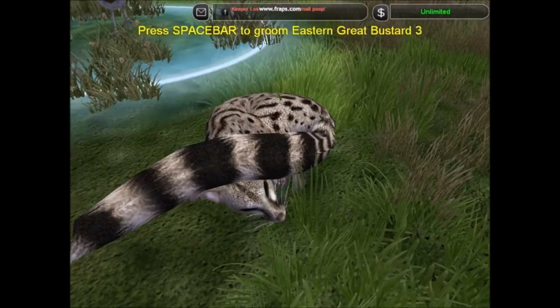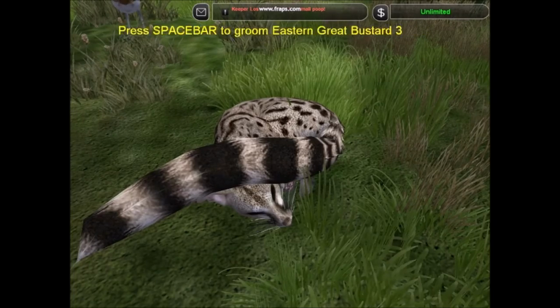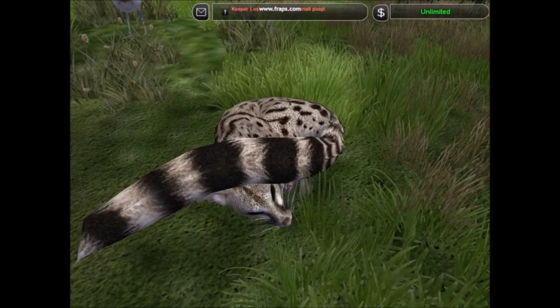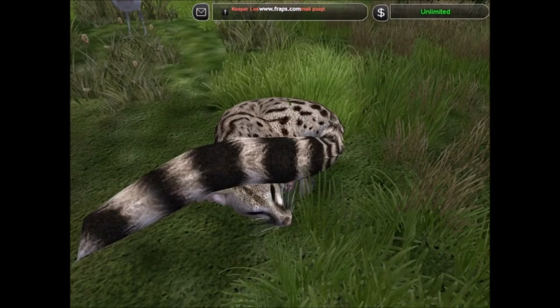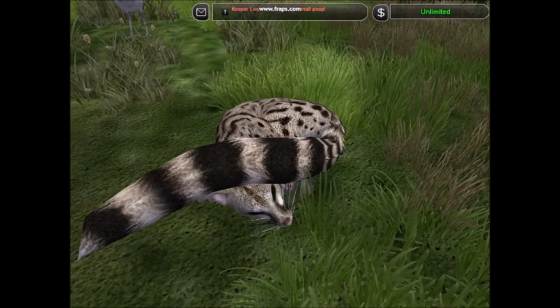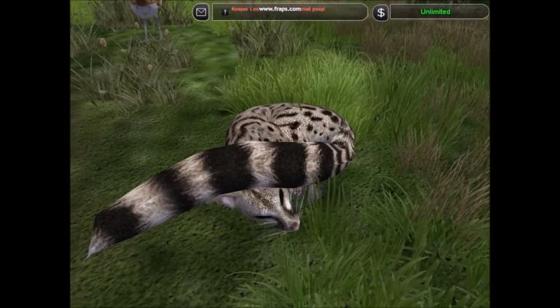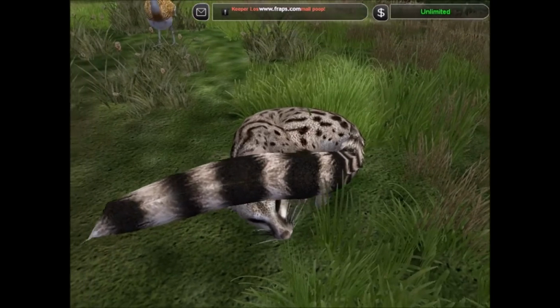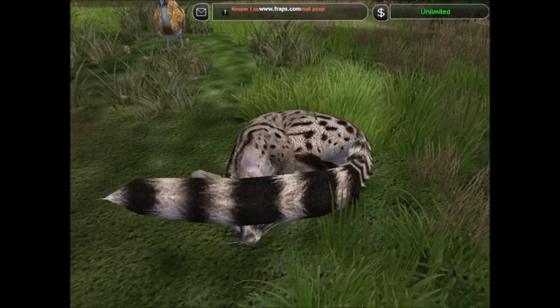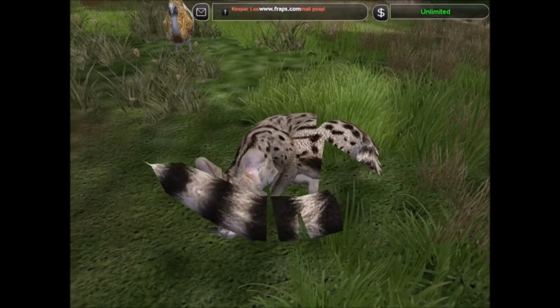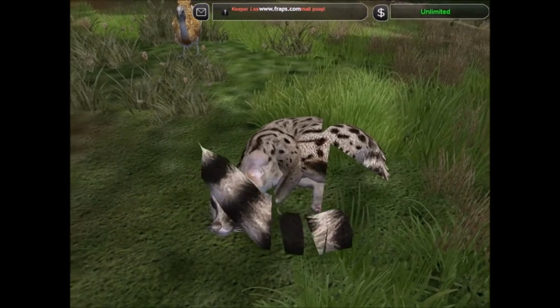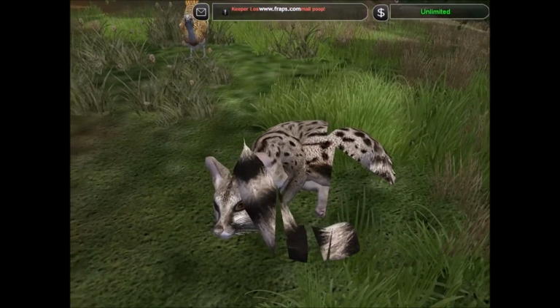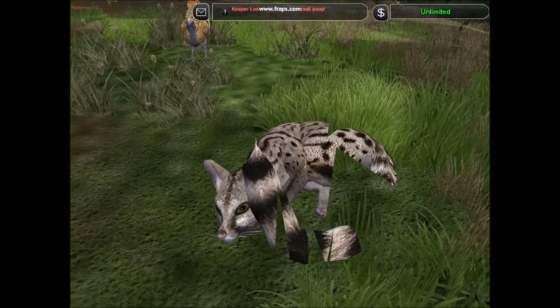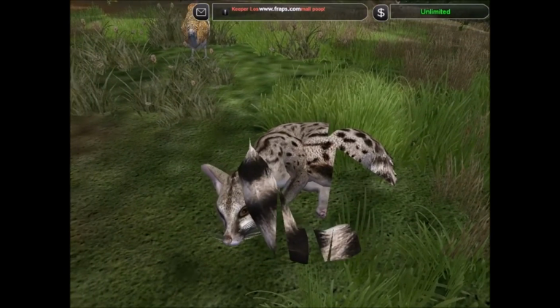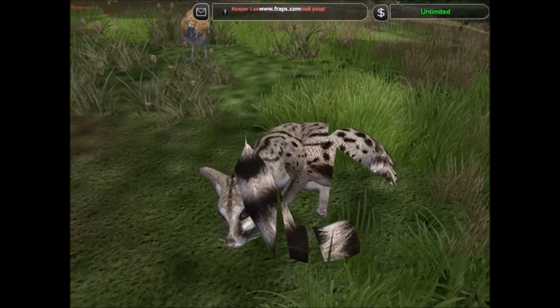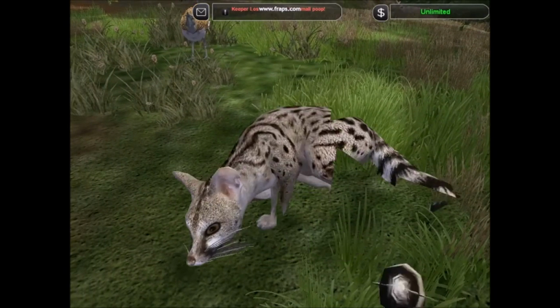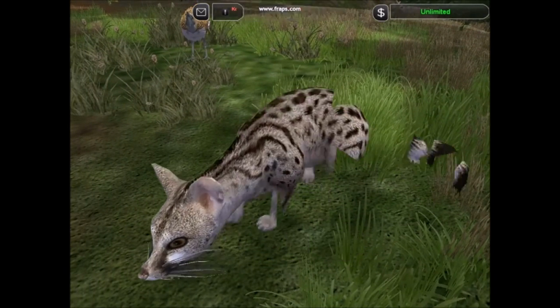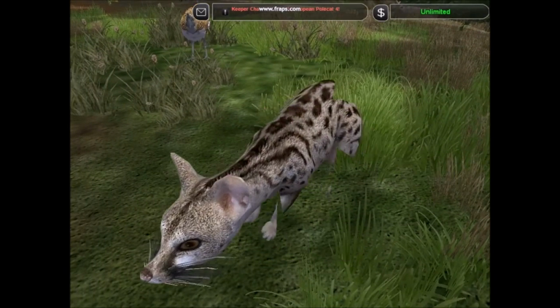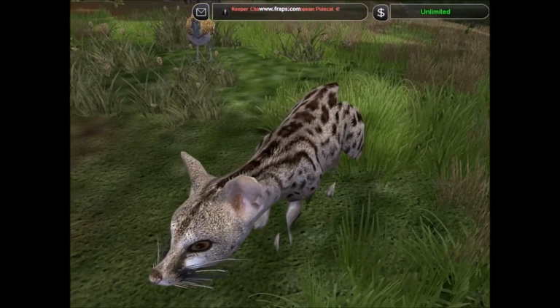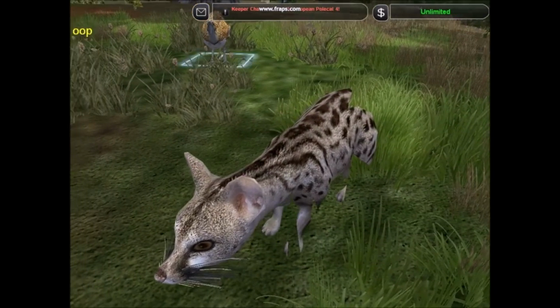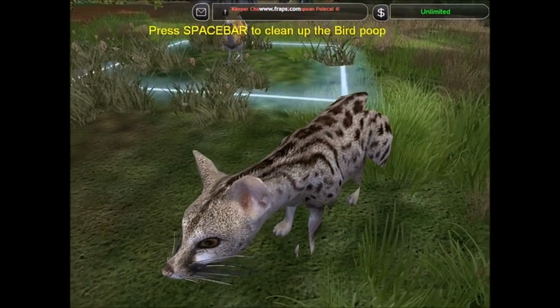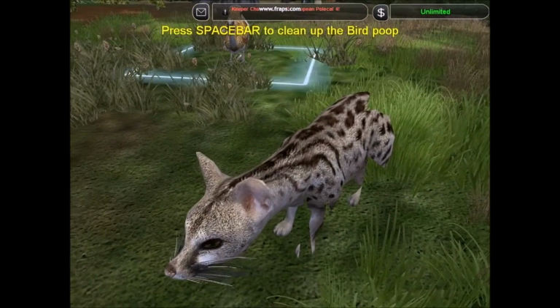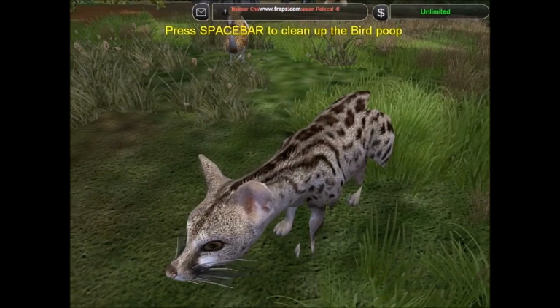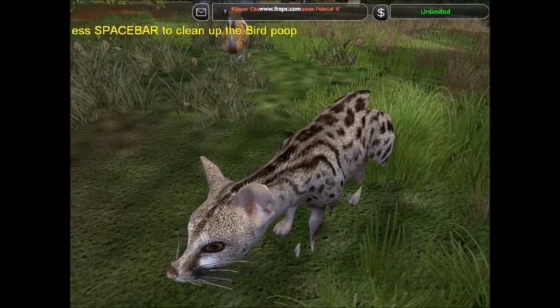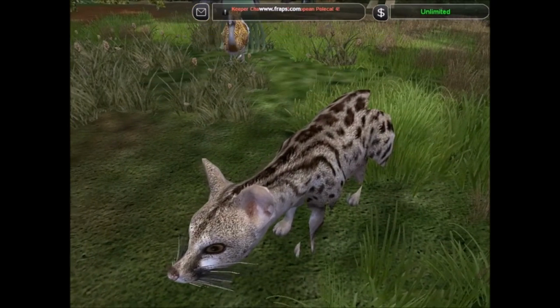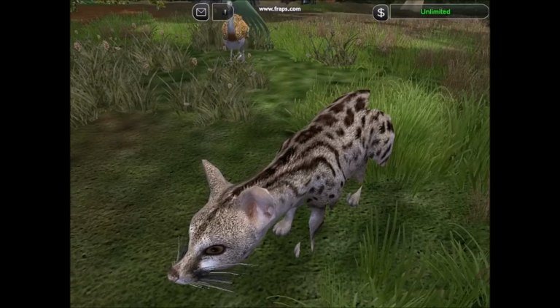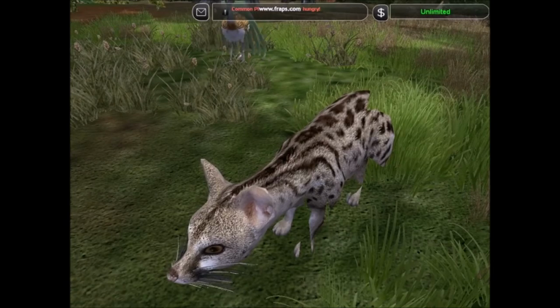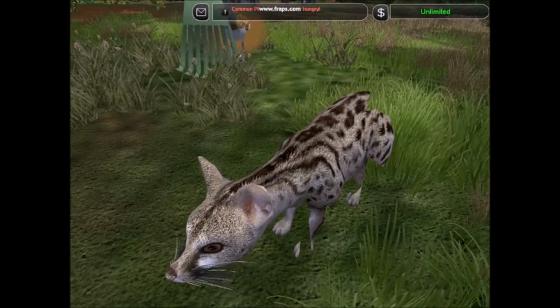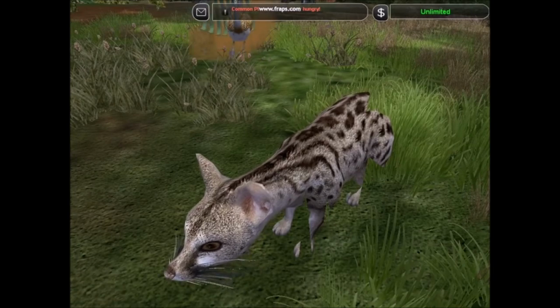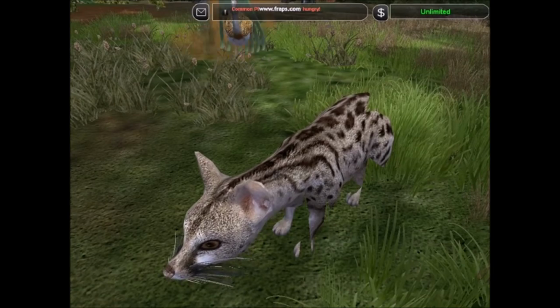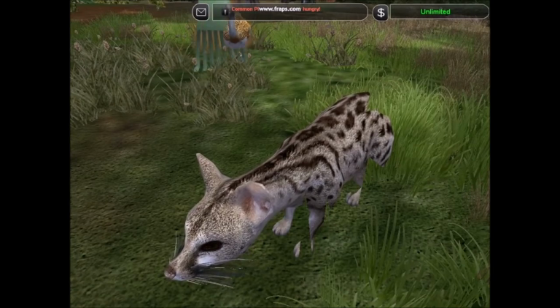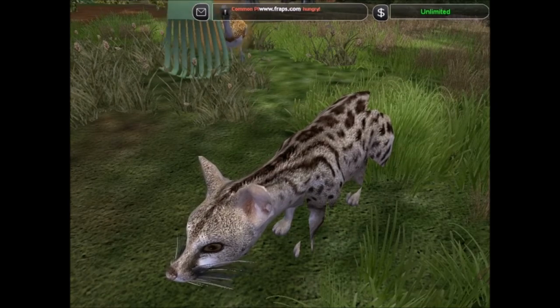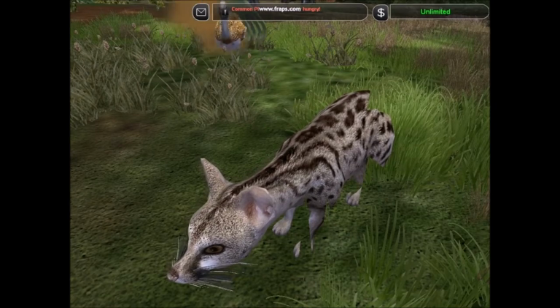The European genet is another introduced species, originally coming from Africa, and may have been introduced during the Middle Ages.